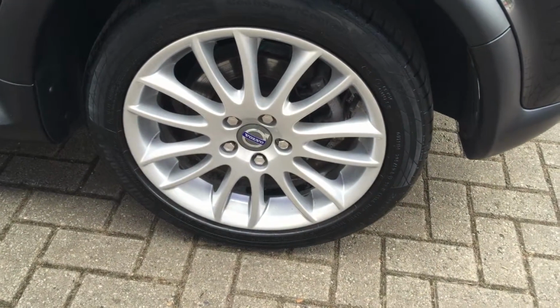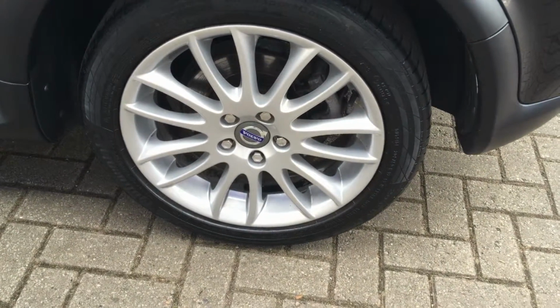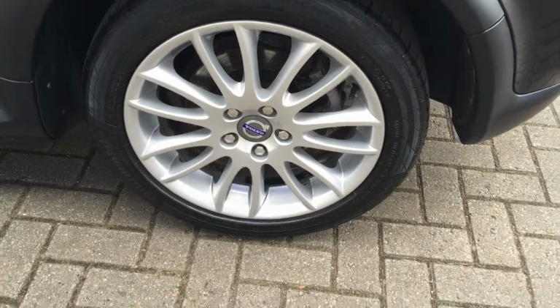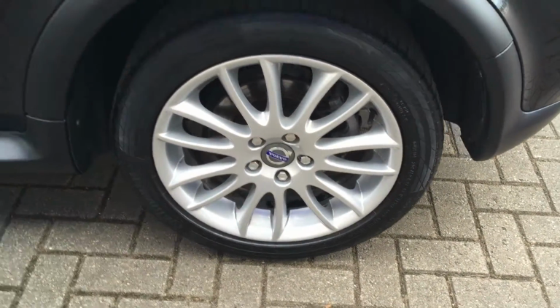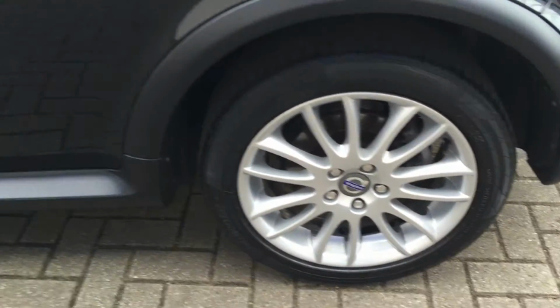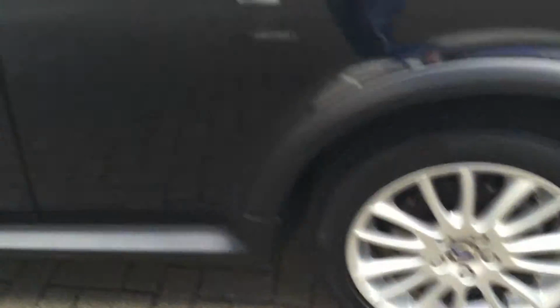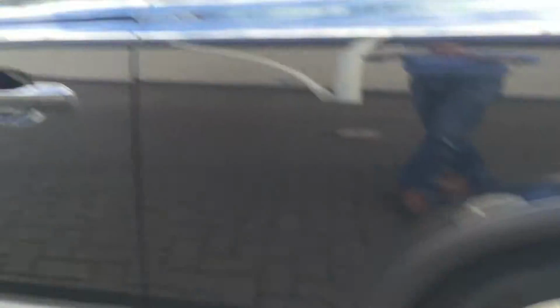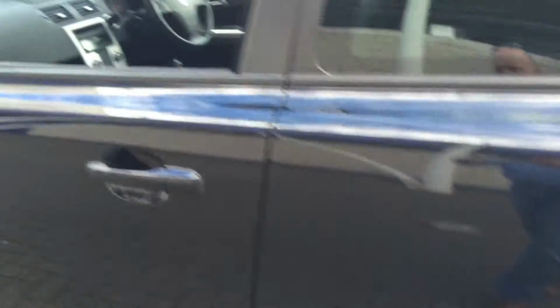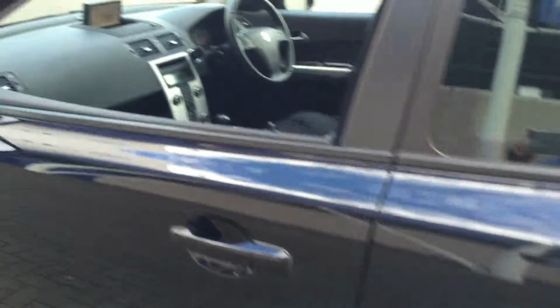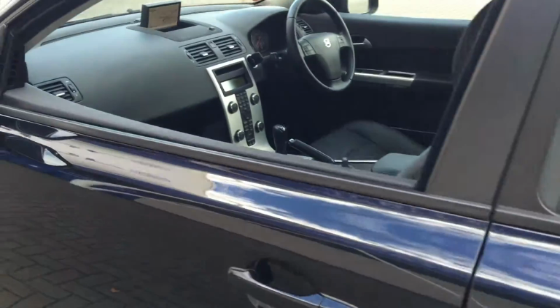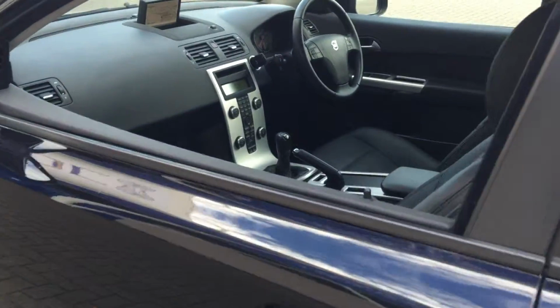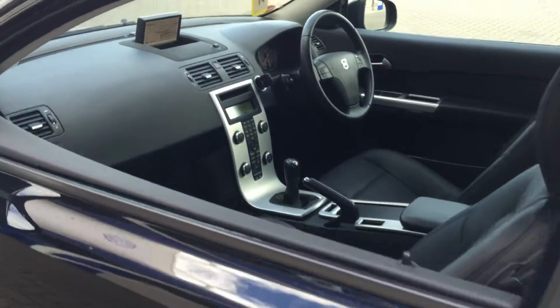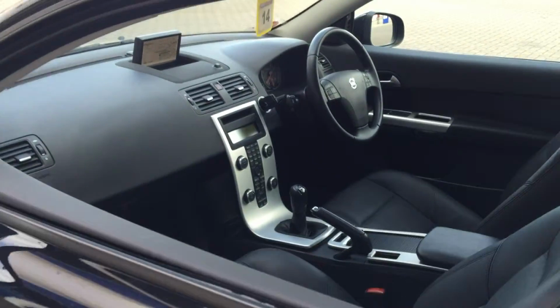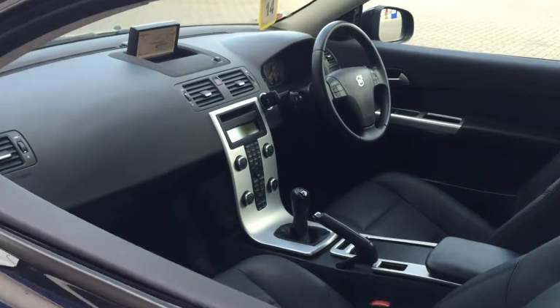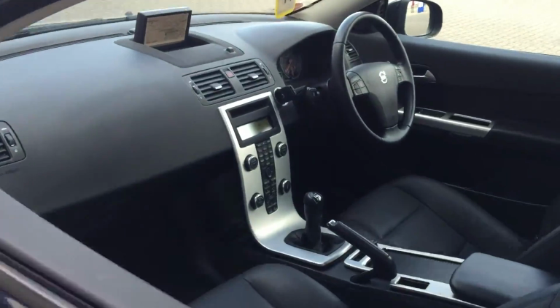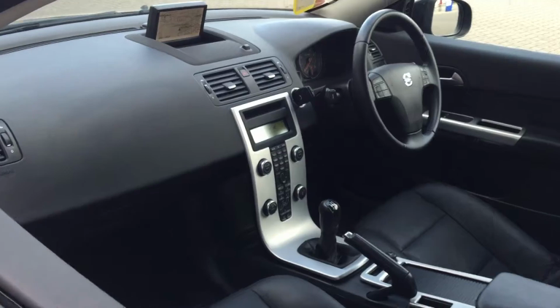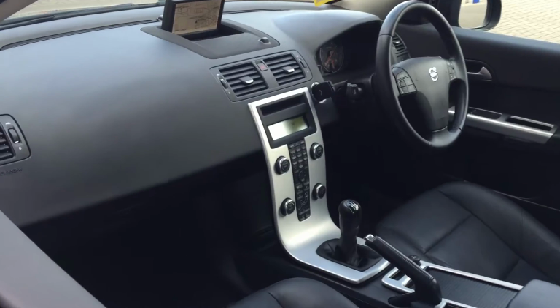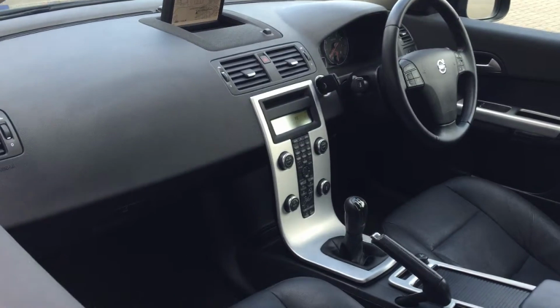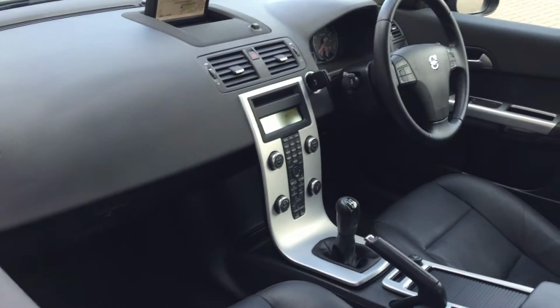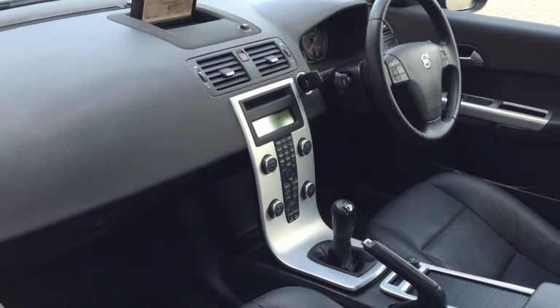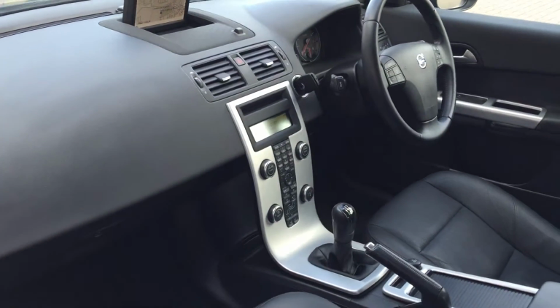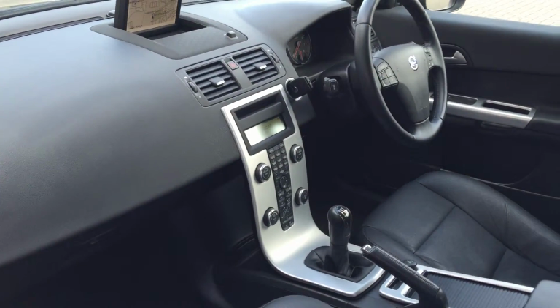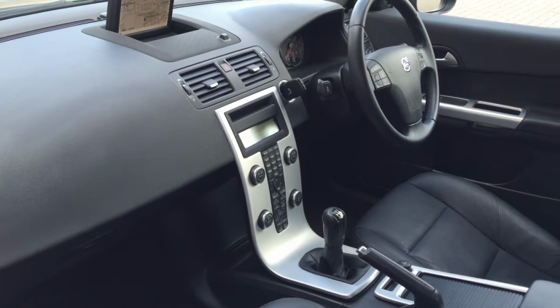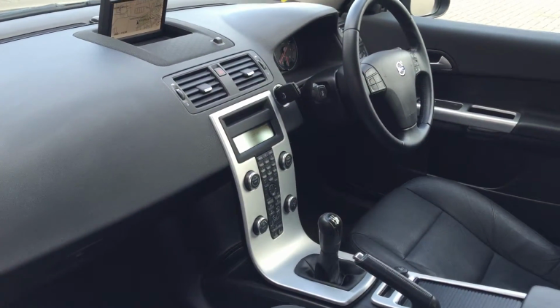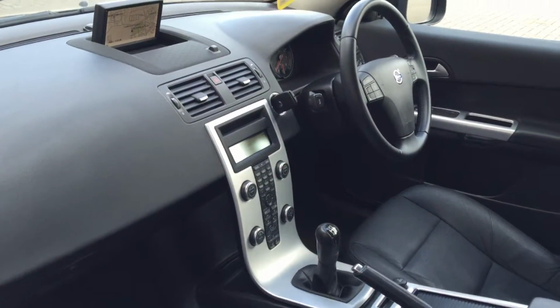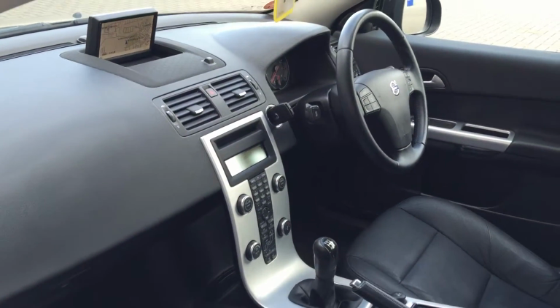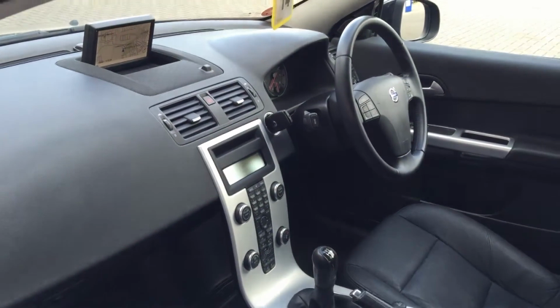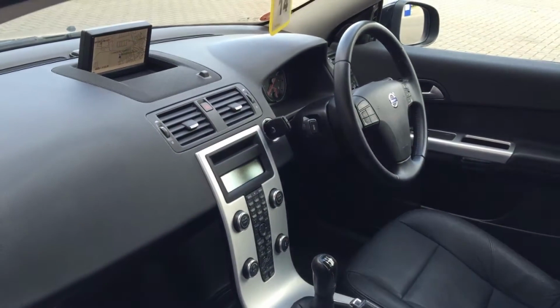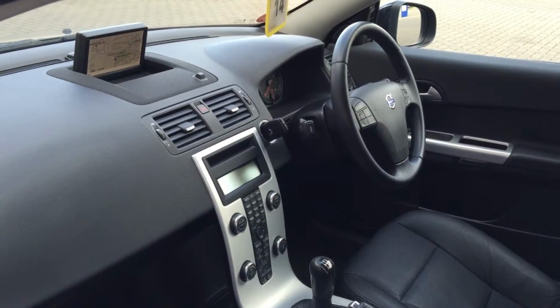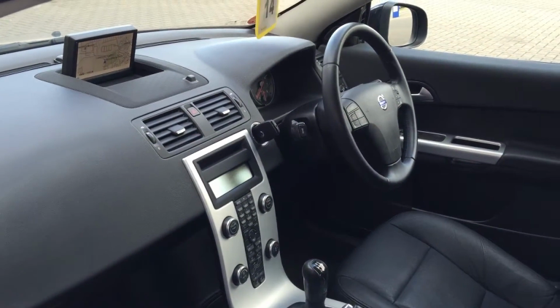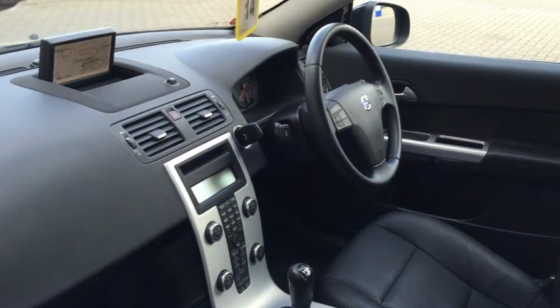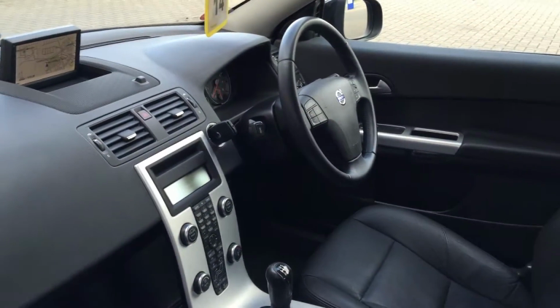17 inch alloy wheels, high performance audio with CD player, and a multifunction steering wheel.